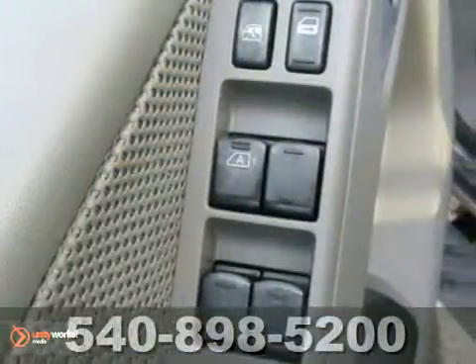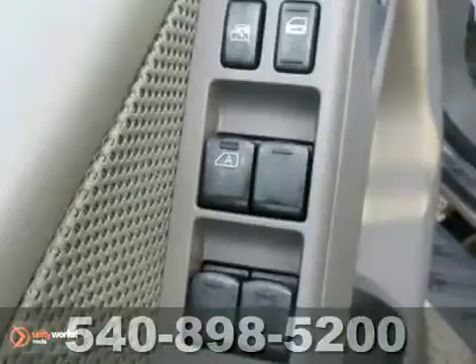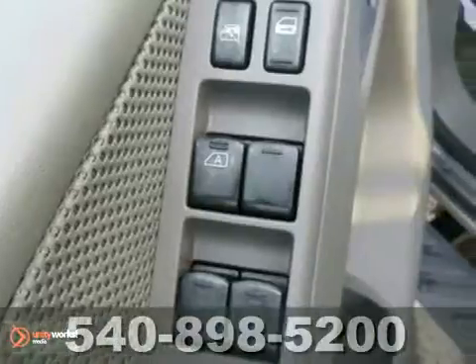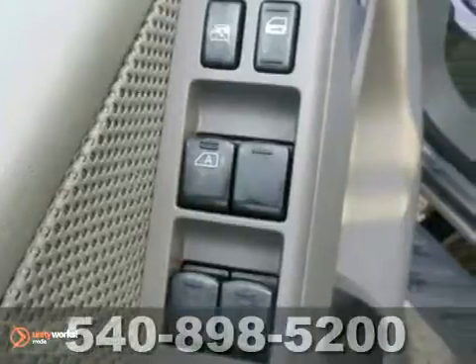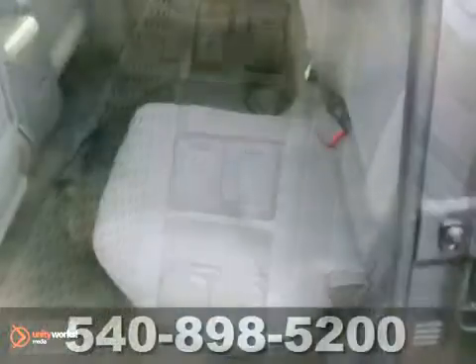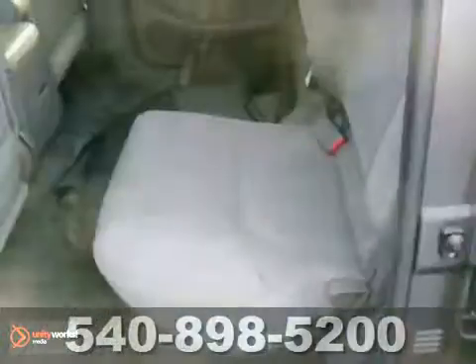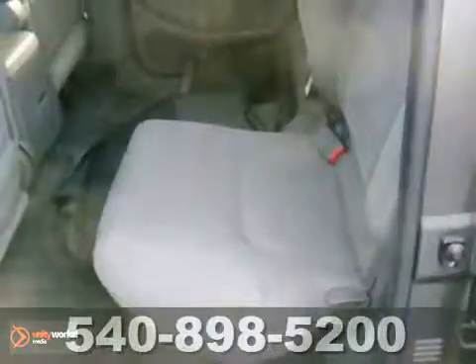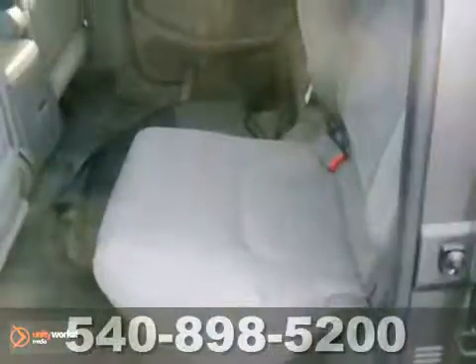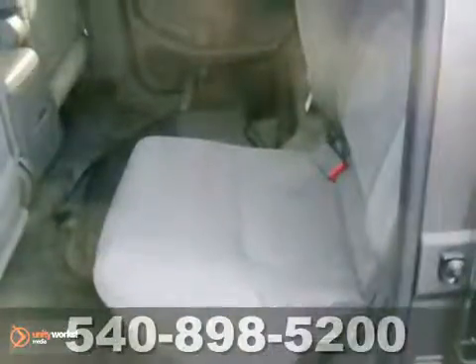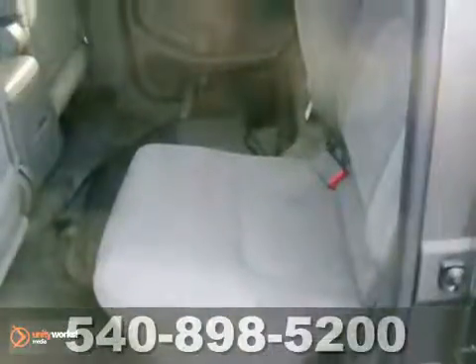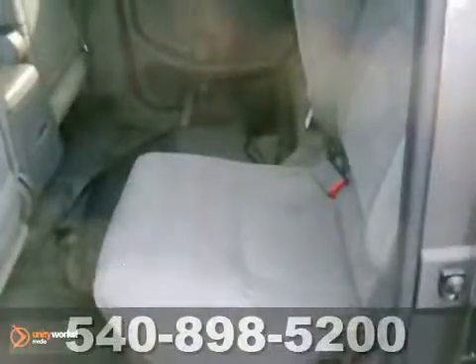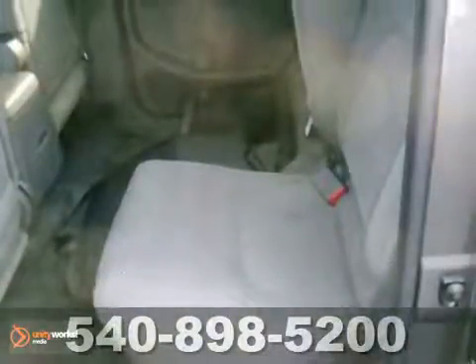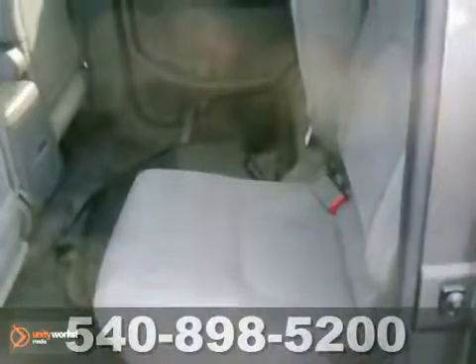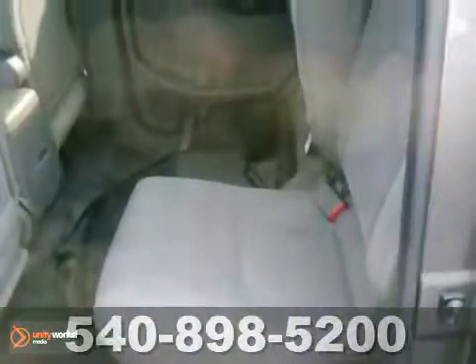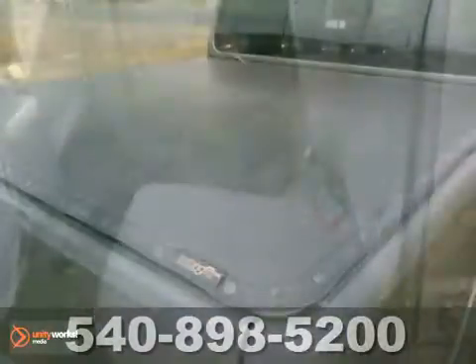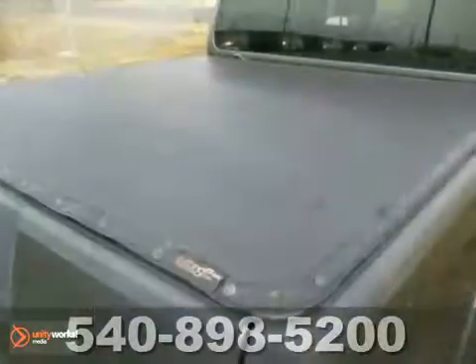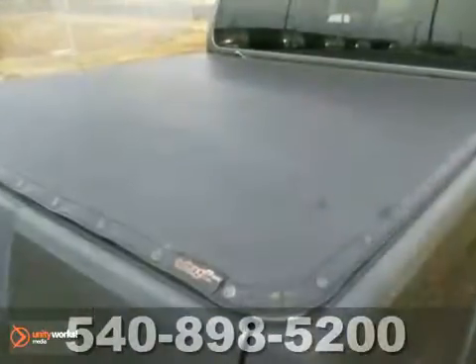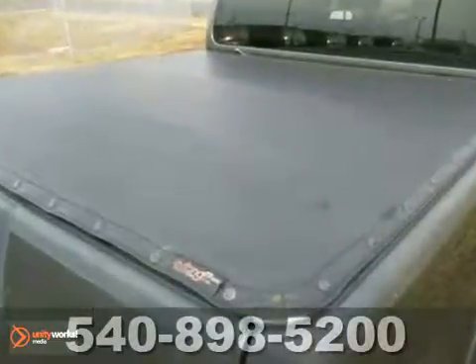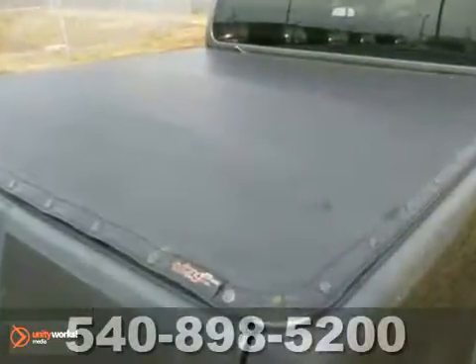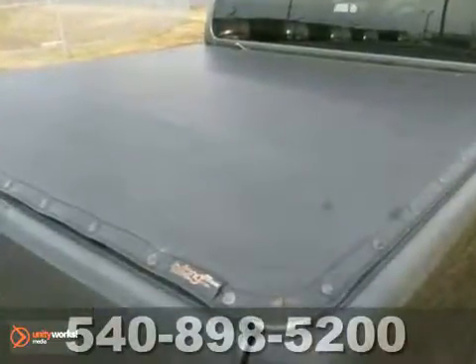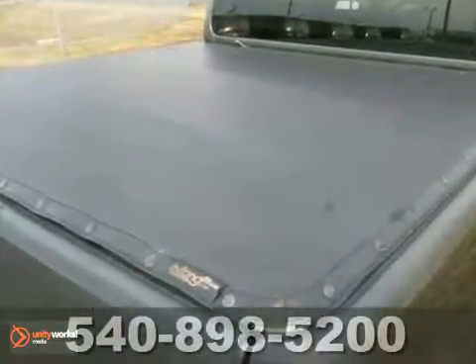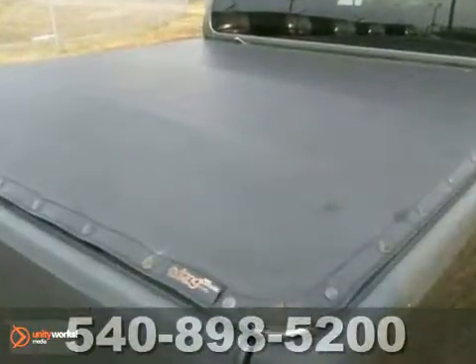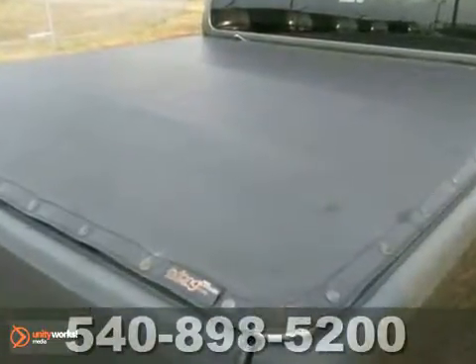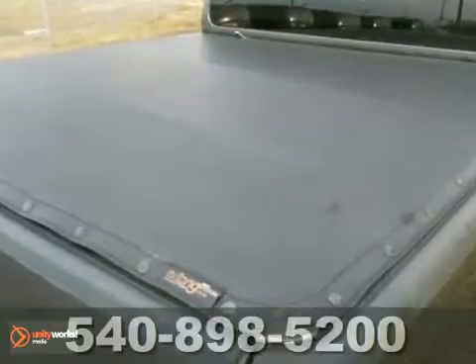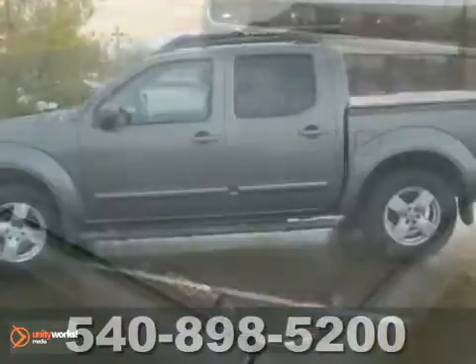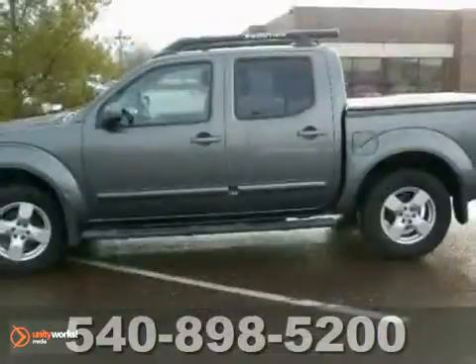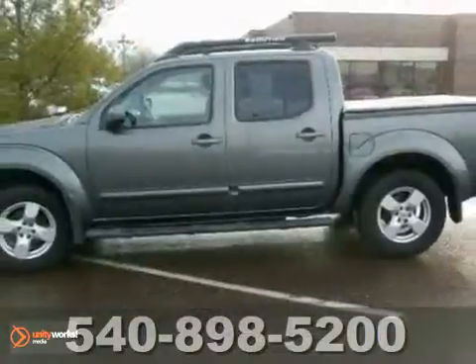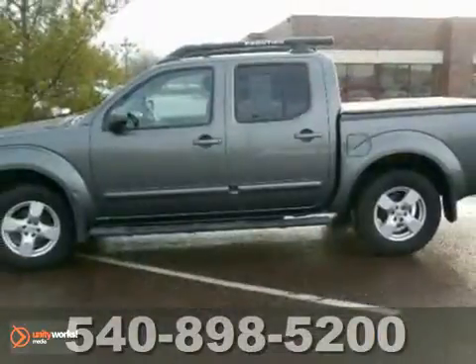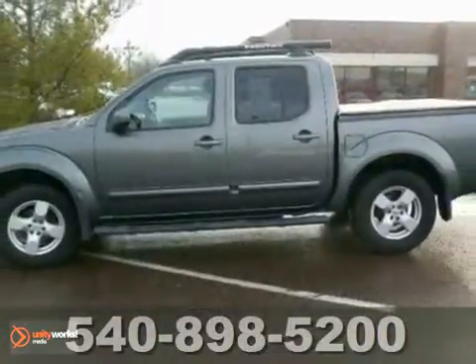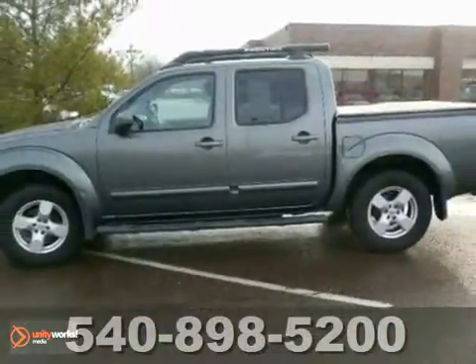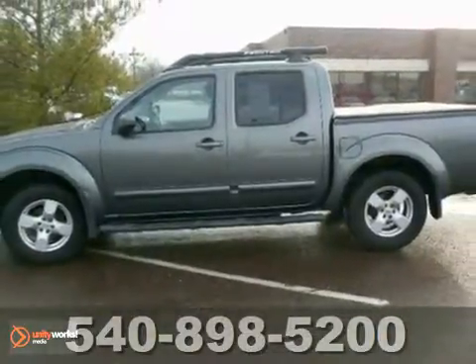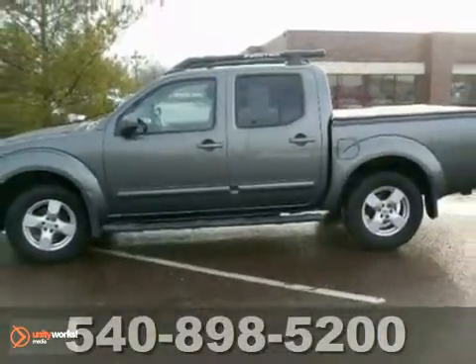It also has an anti-theft system and a bed liner with tonneau cover, which make it all the more attractive. Come on in and test drive it today.